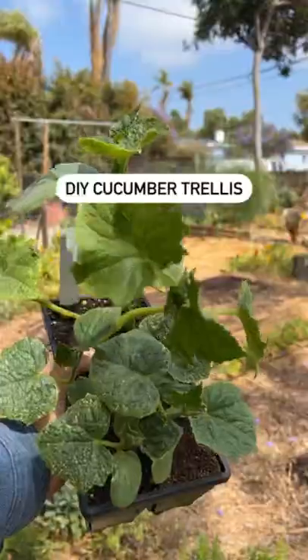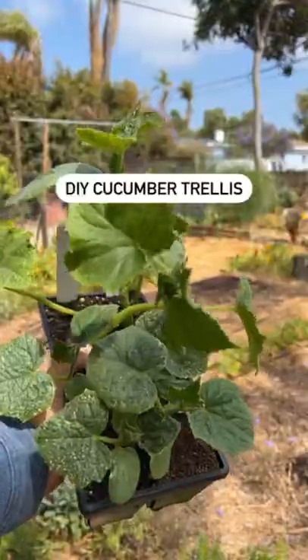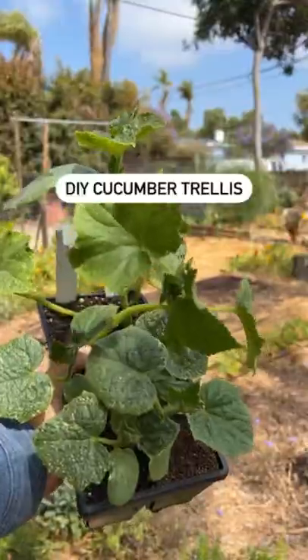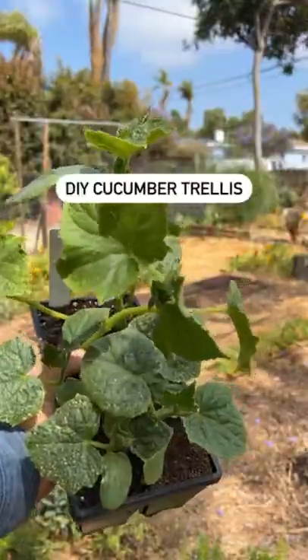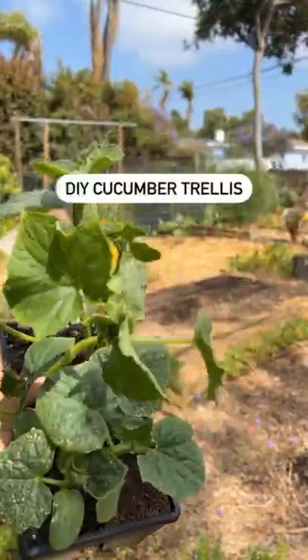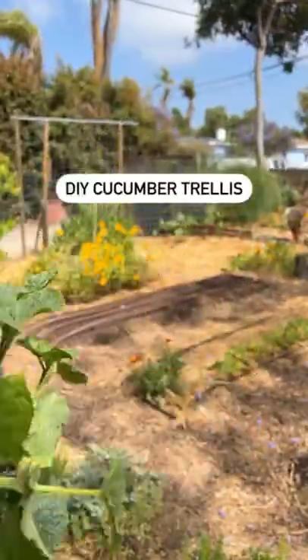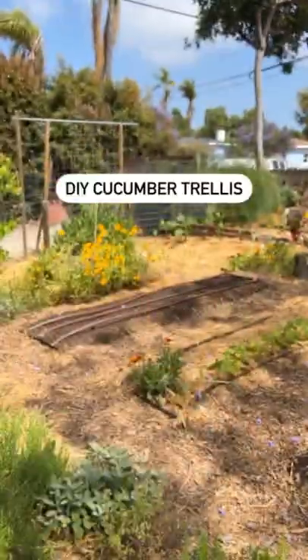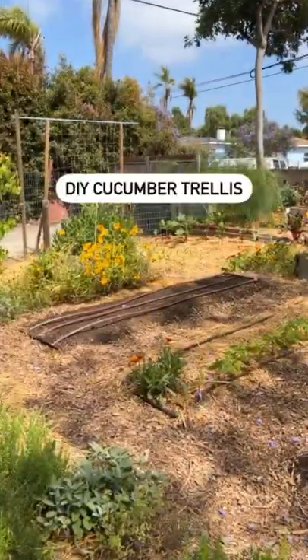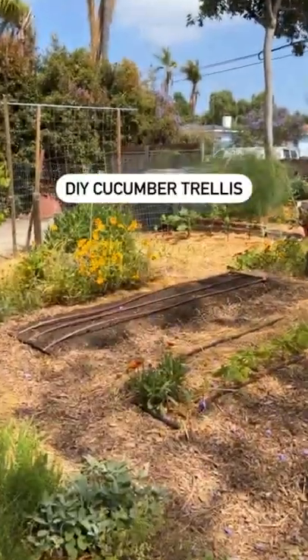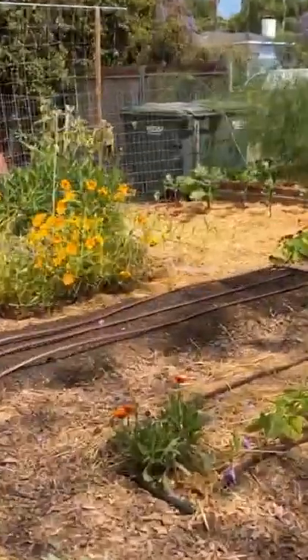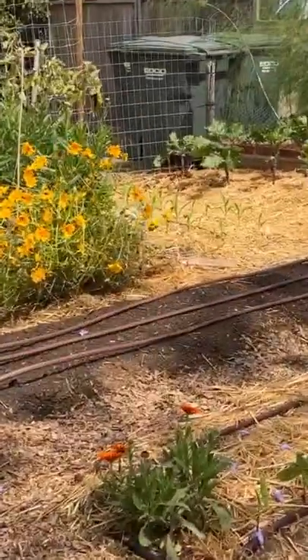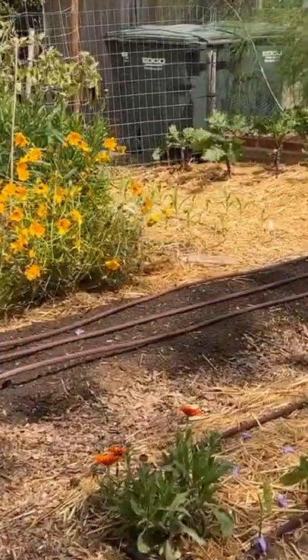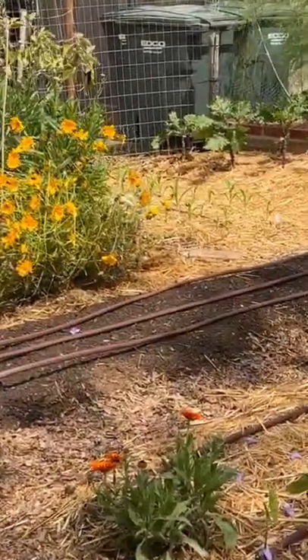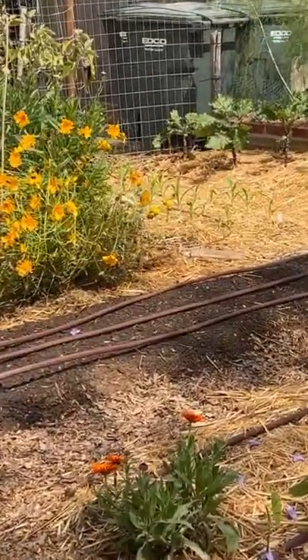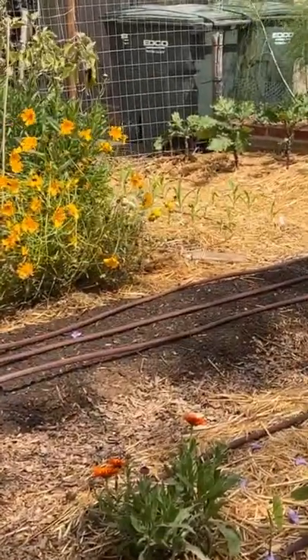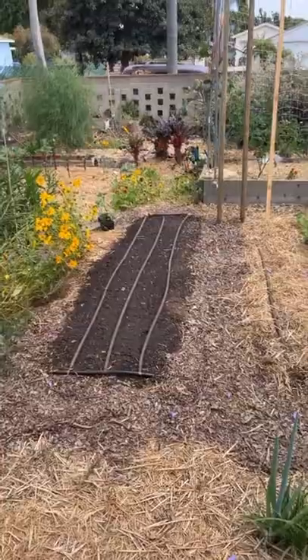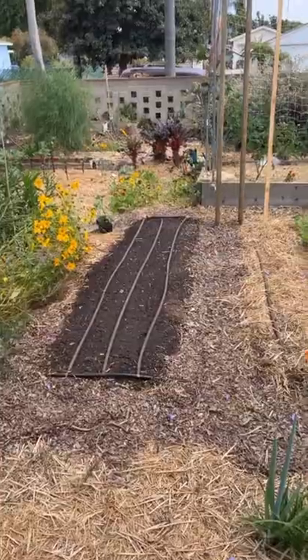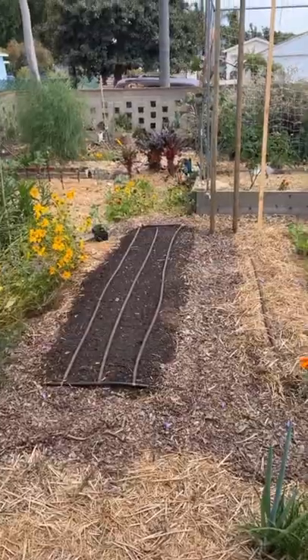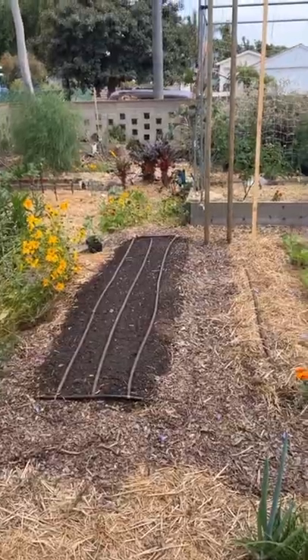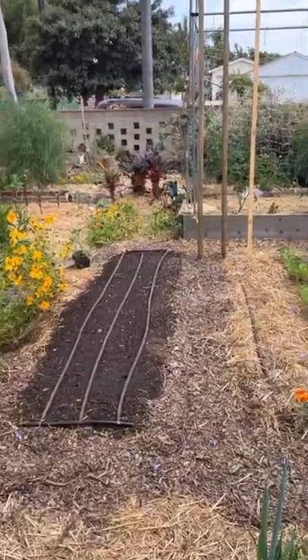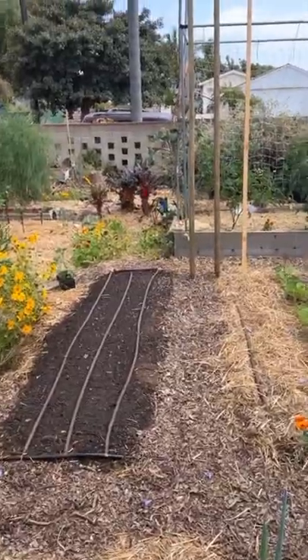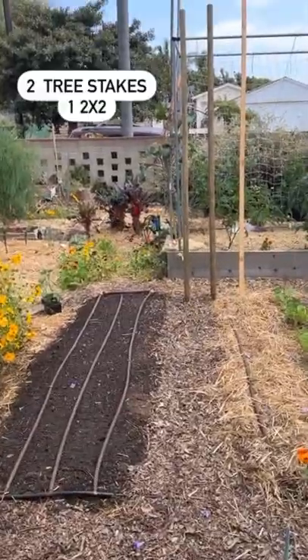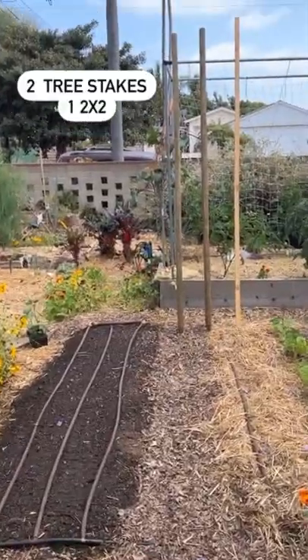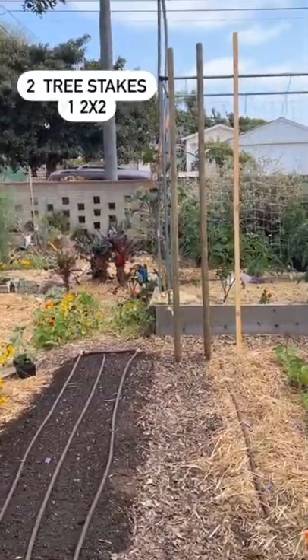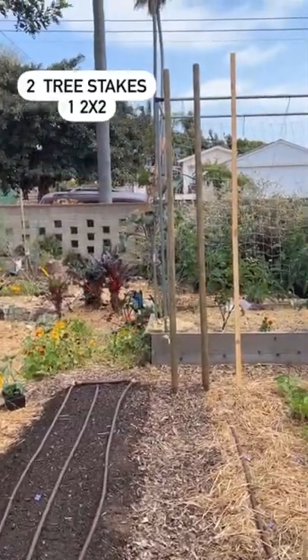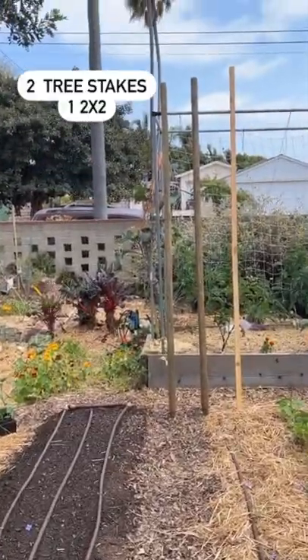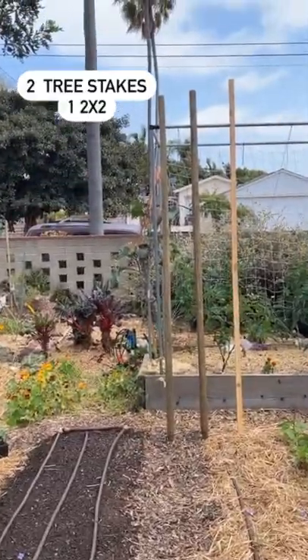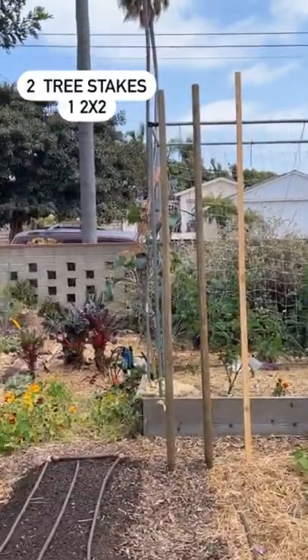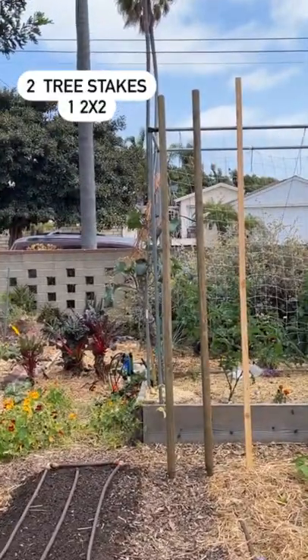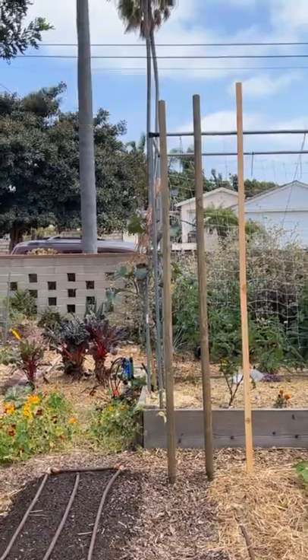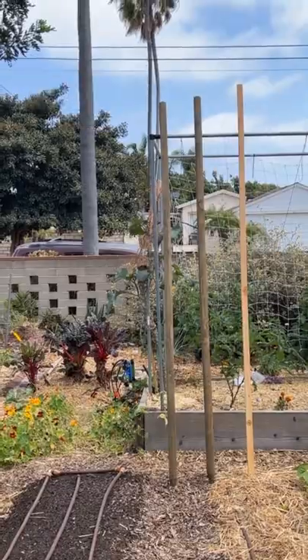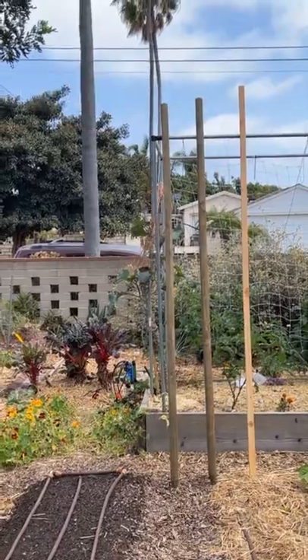Today let's plant cucumbers in this bed. For this build we're going to use two tree stakes and a two by two.